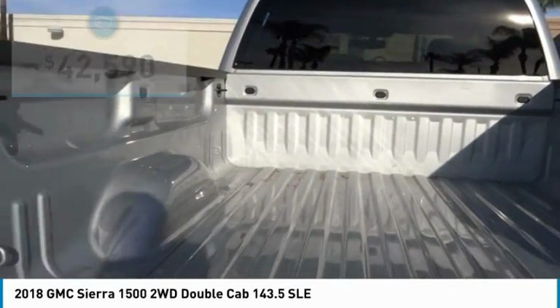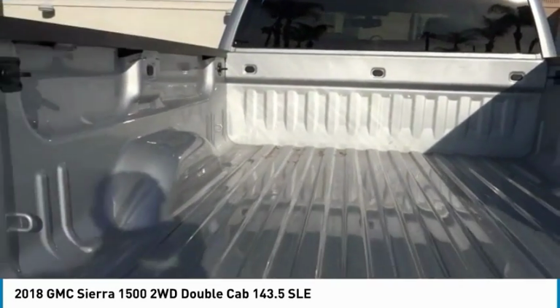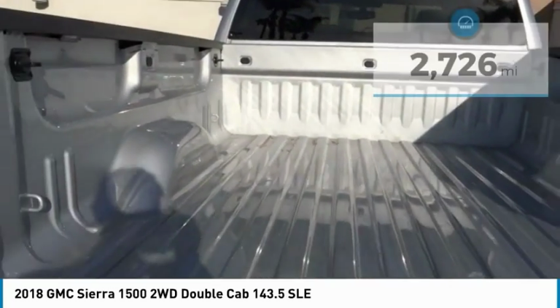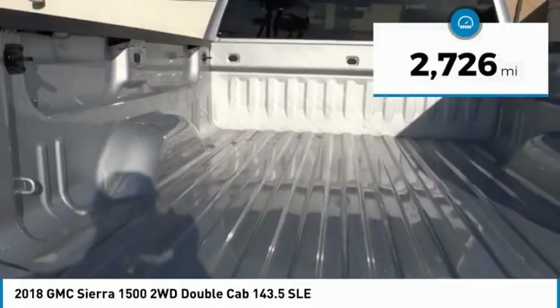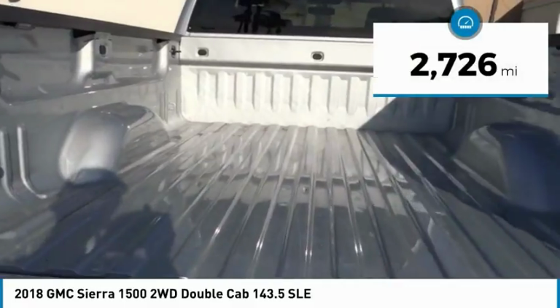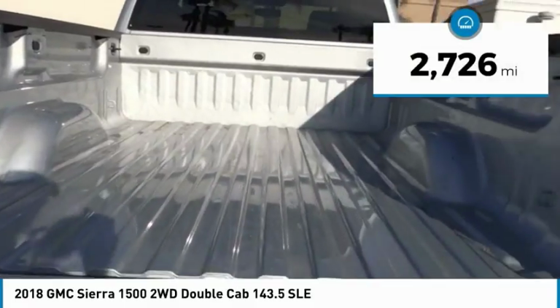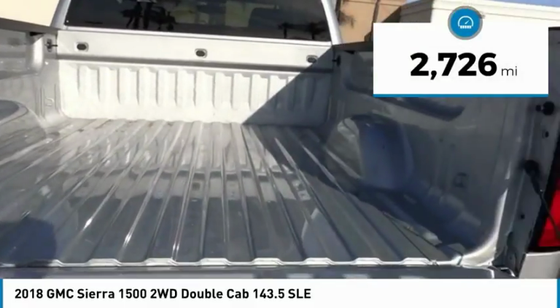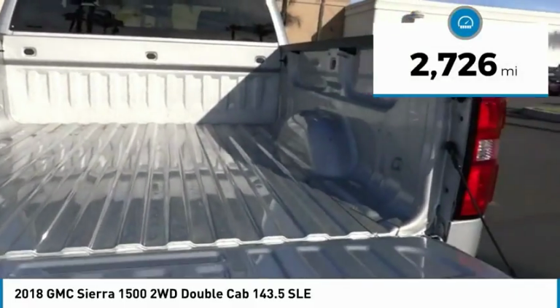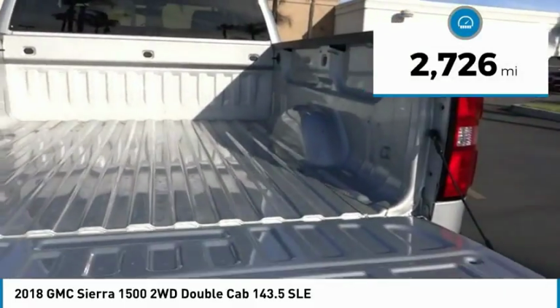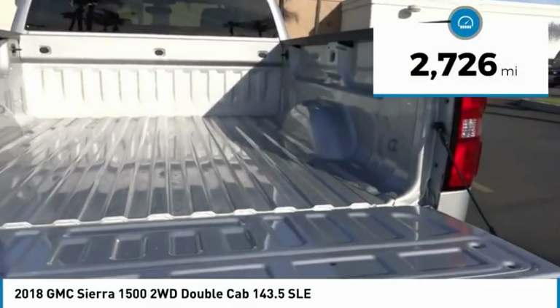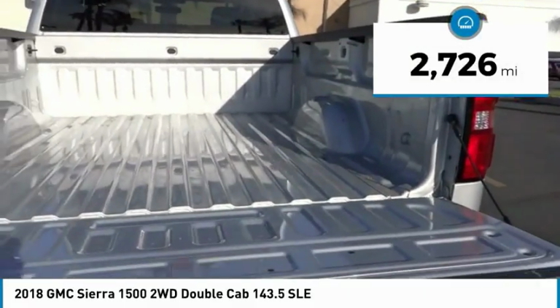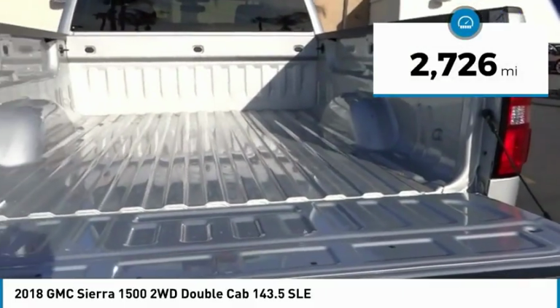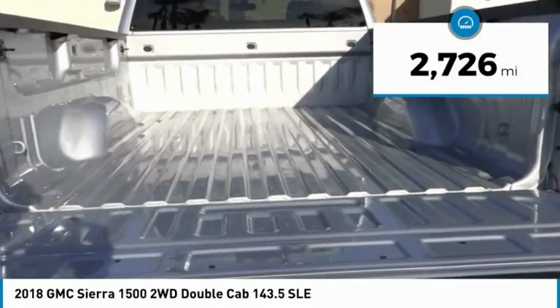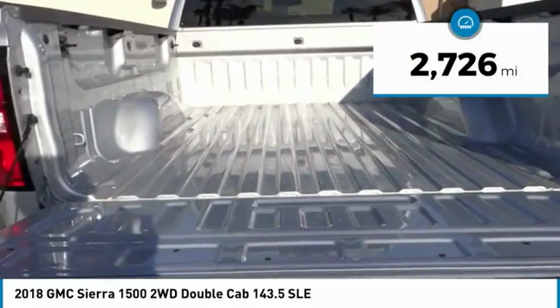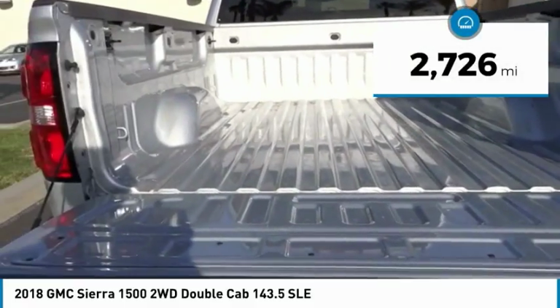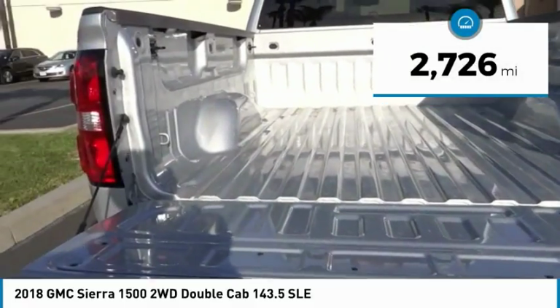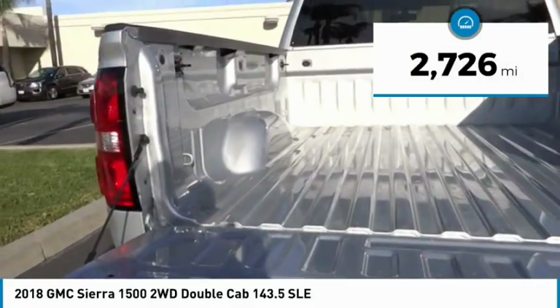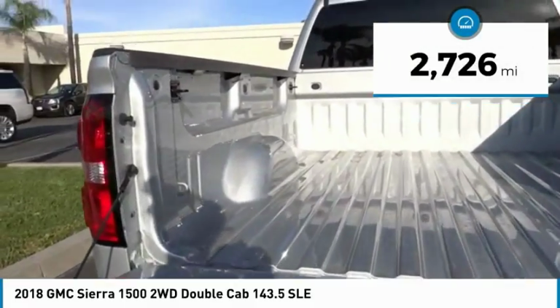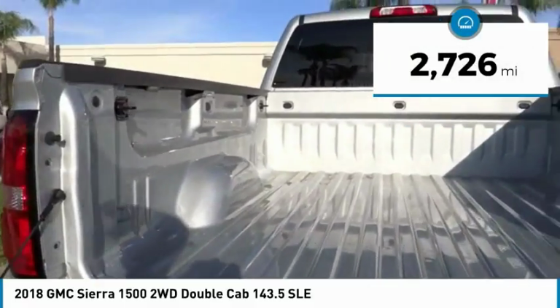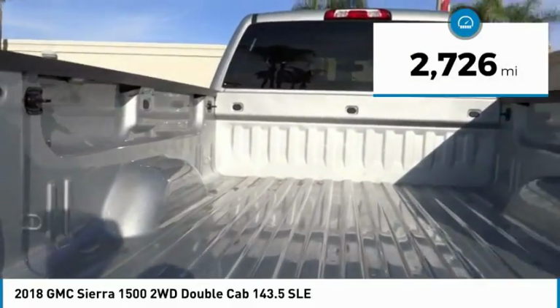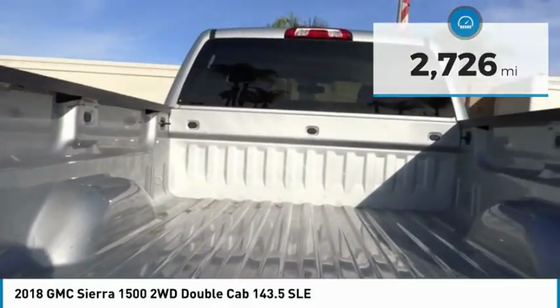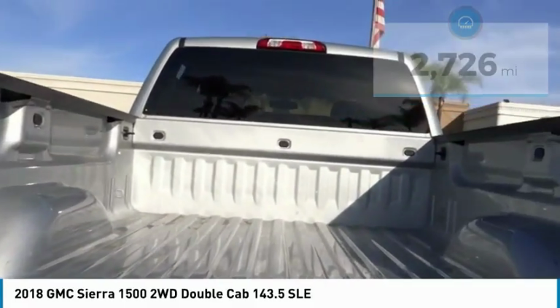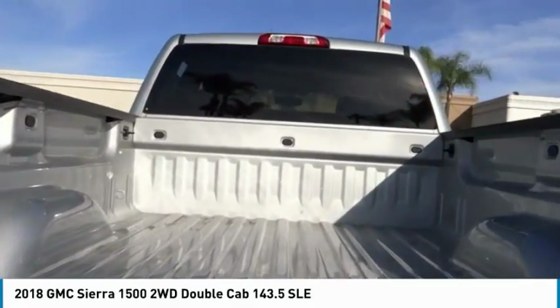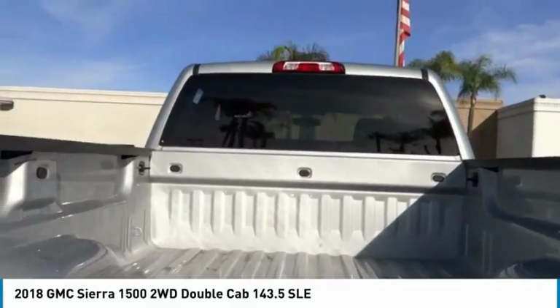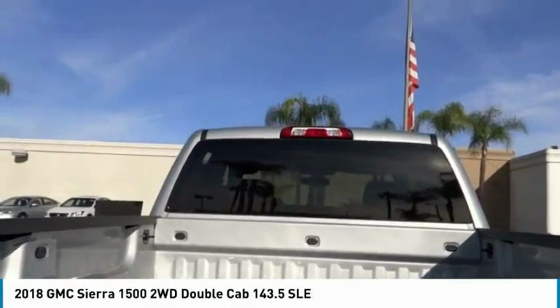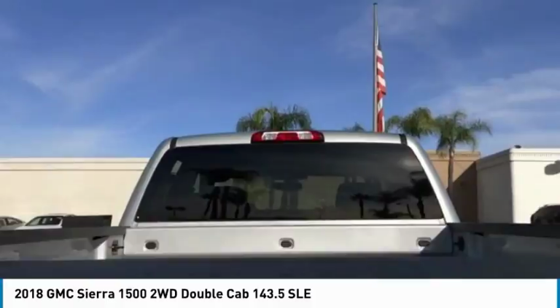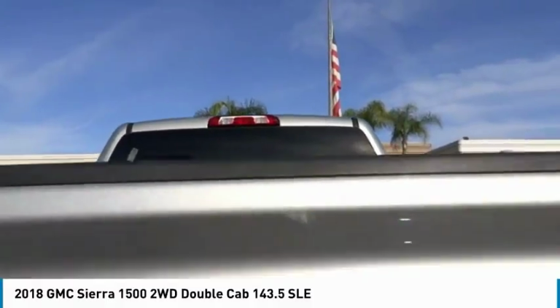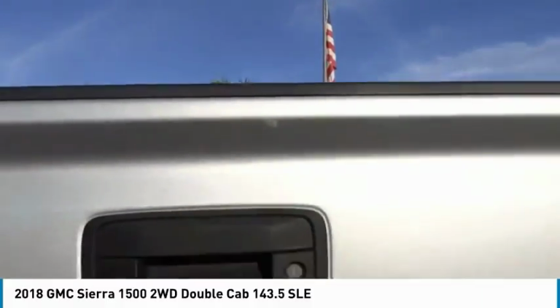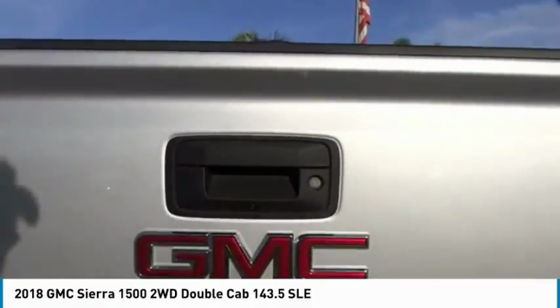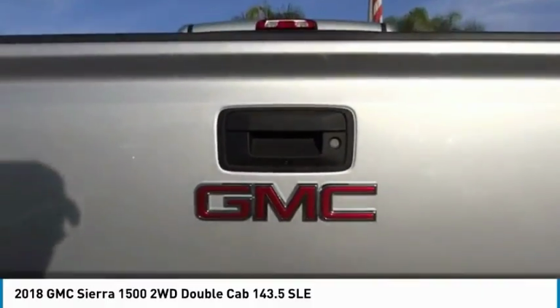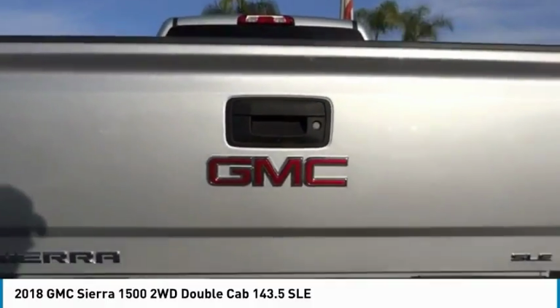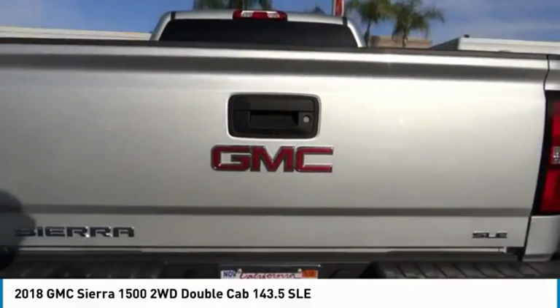This vehicle has less than 3,000 miles. This beauty will make even your house keys jealous. Drive it today.